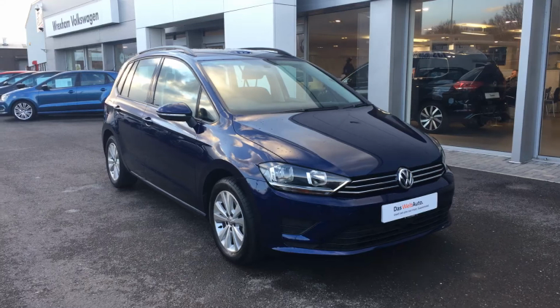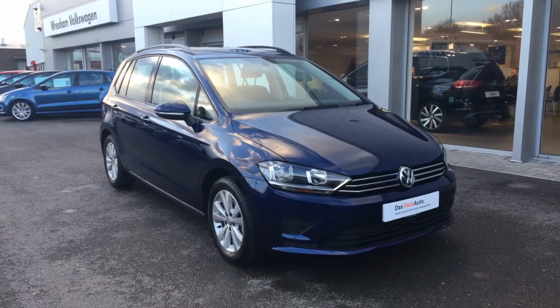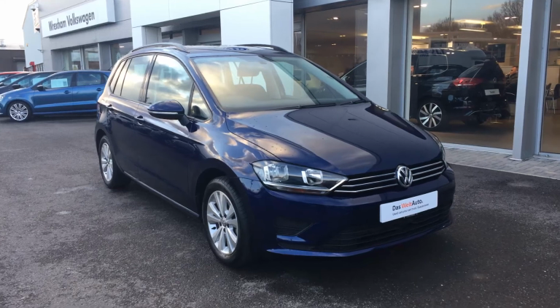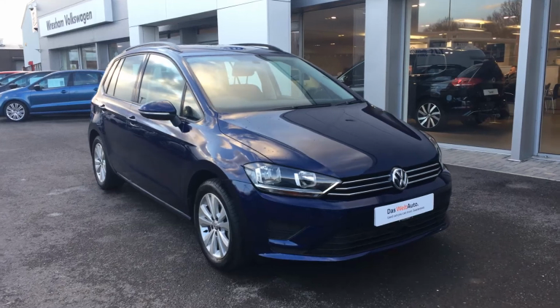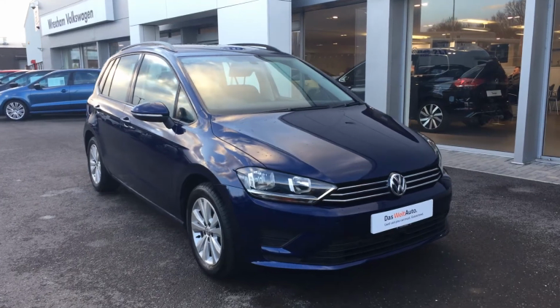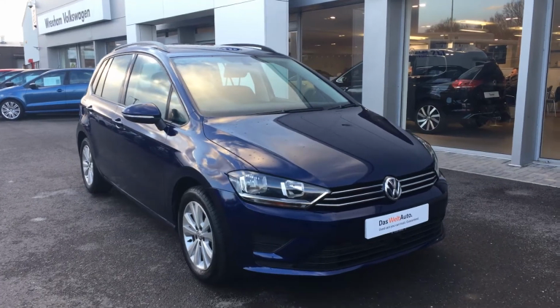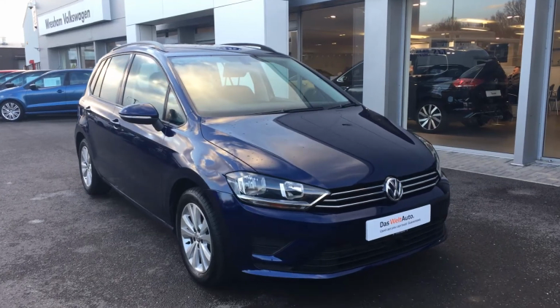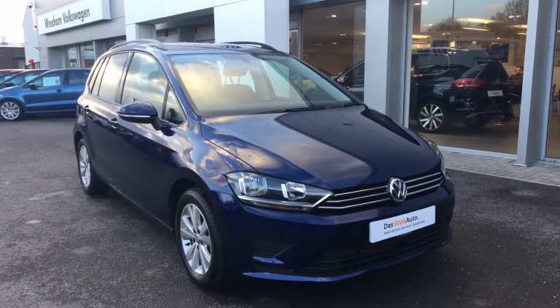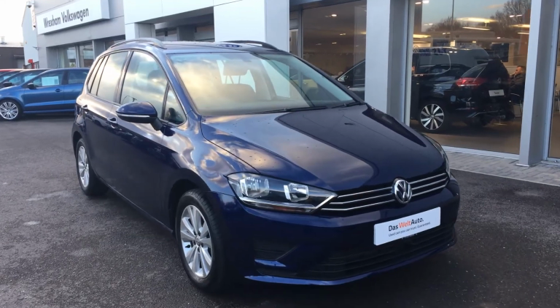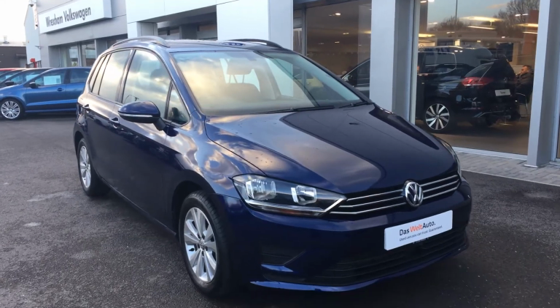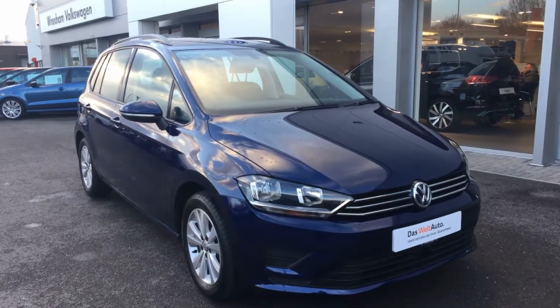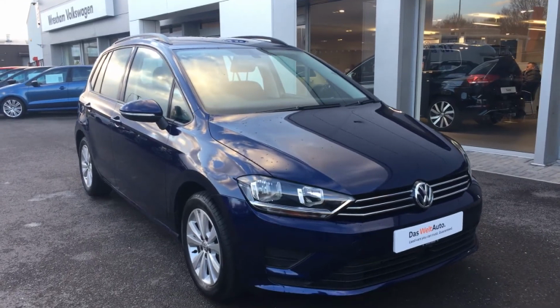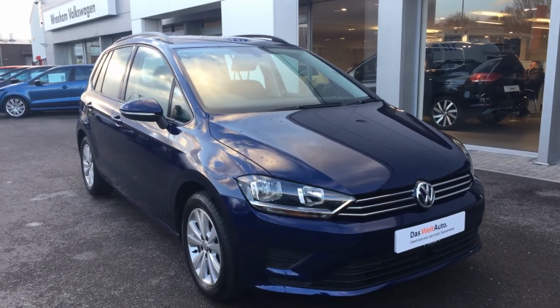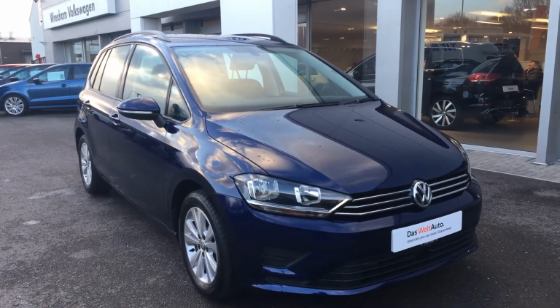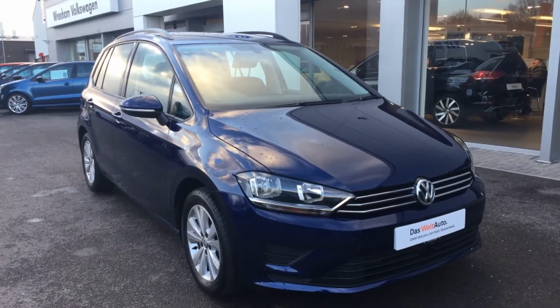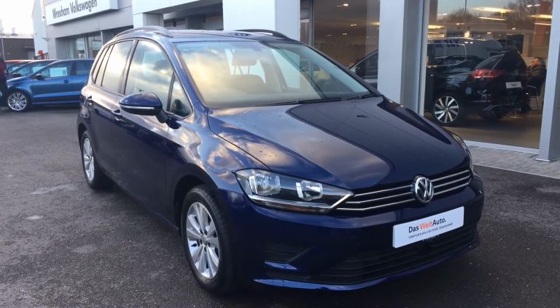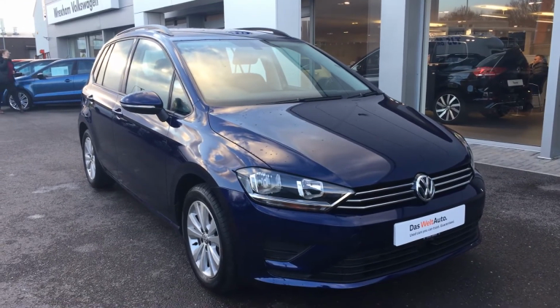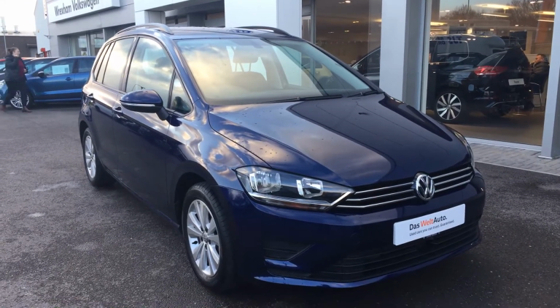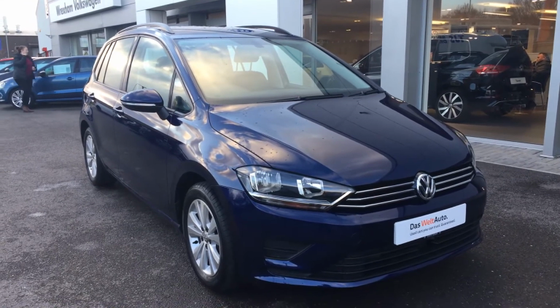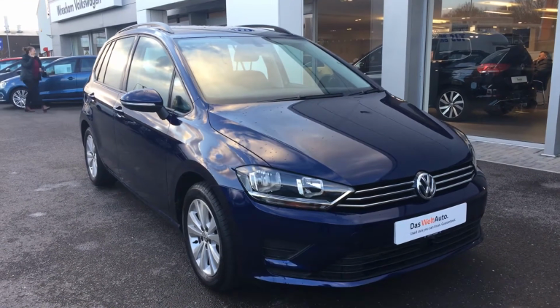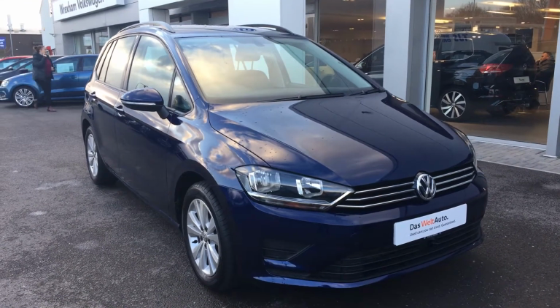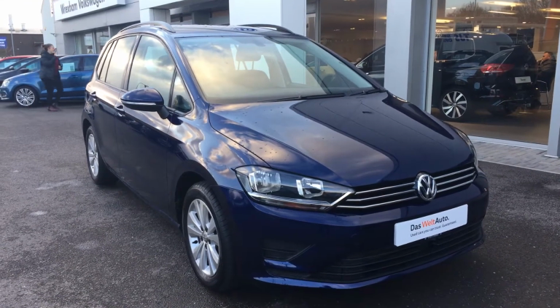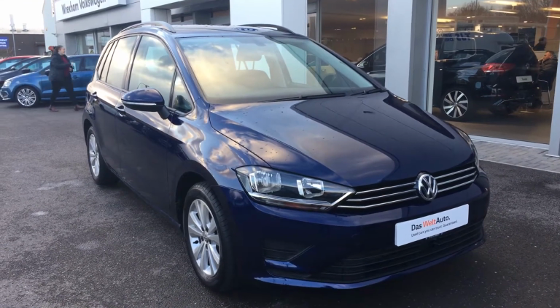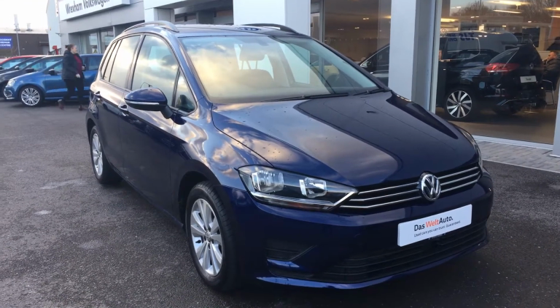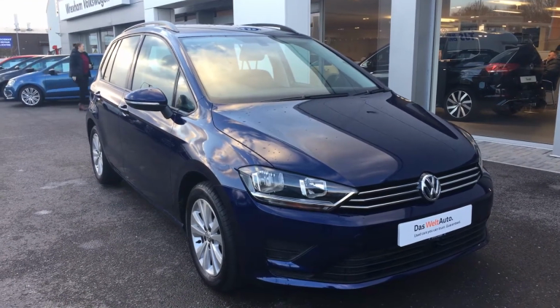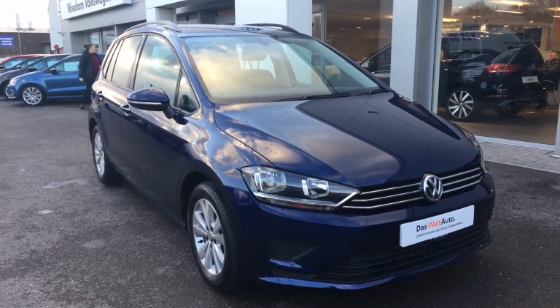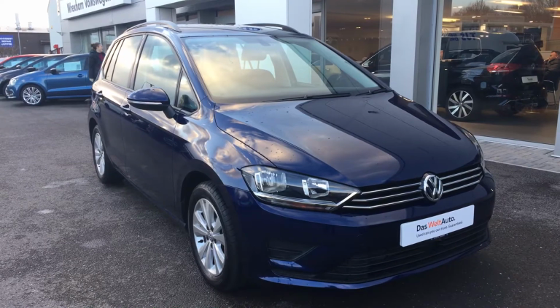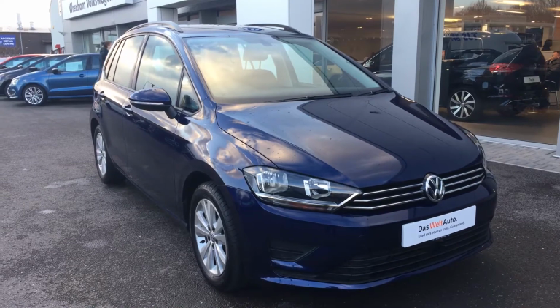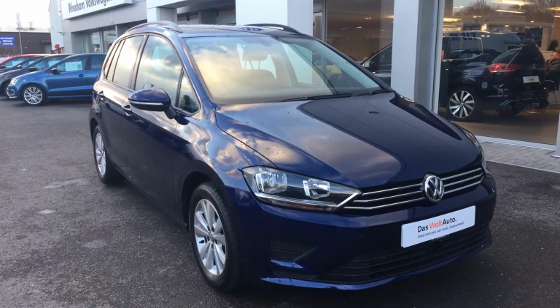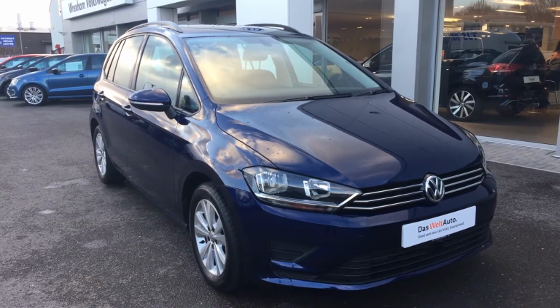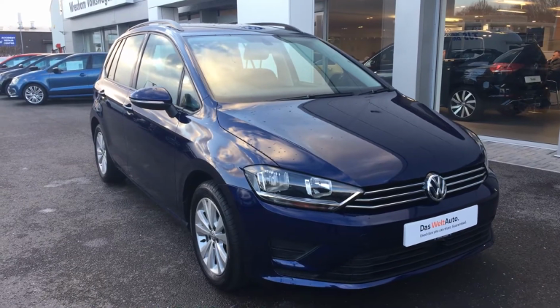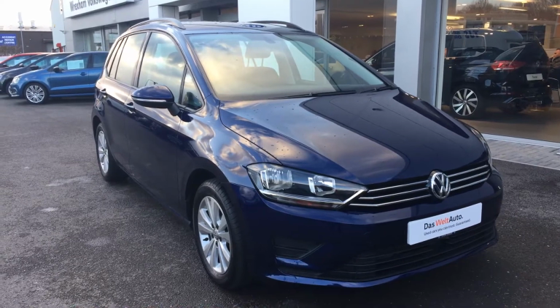Hi, I'm Phil Sadler, sales executive here at Wrexham Volkswagen. I'm going to show you around our Volkswagen Golf SV.